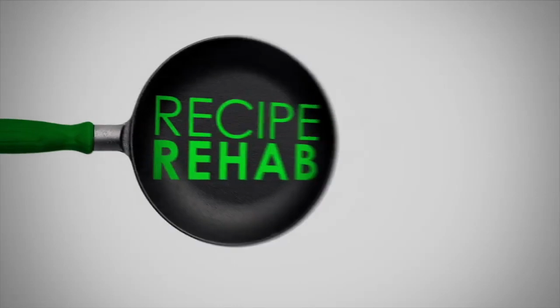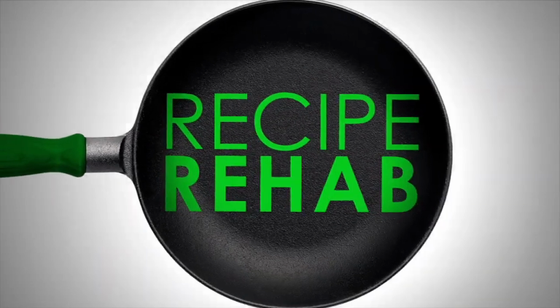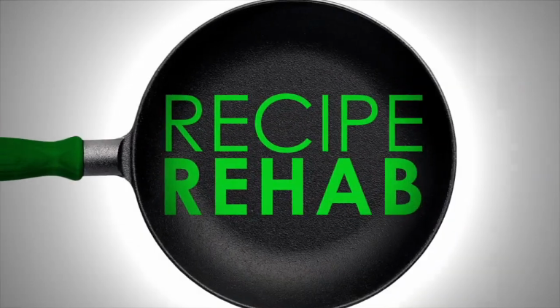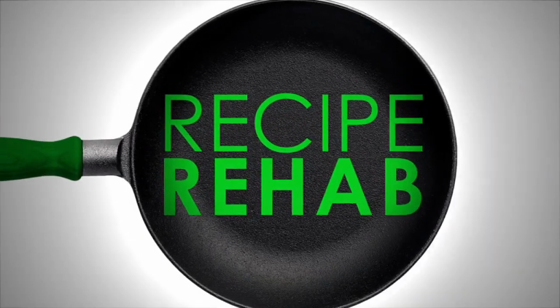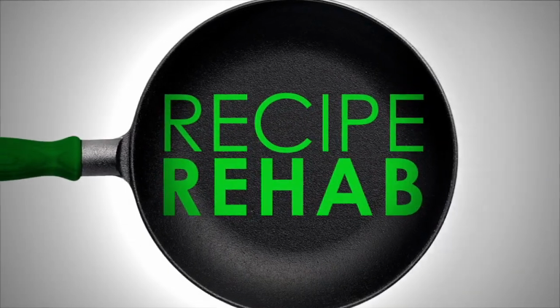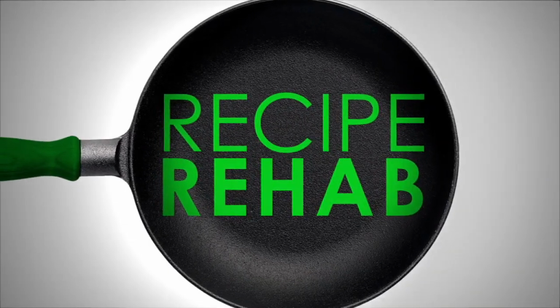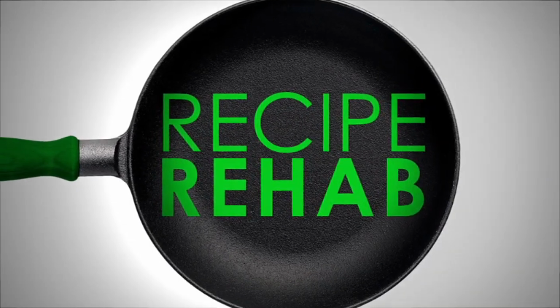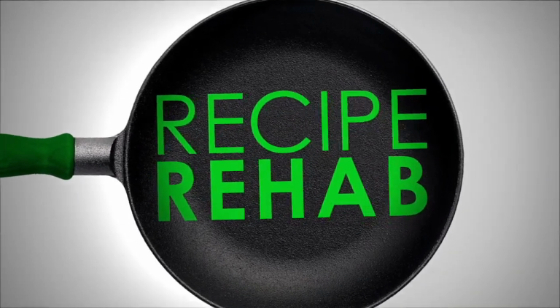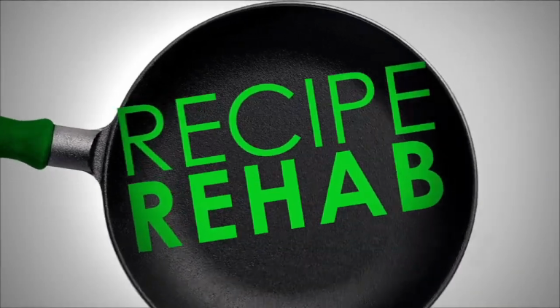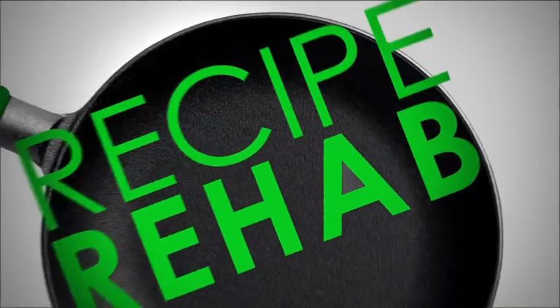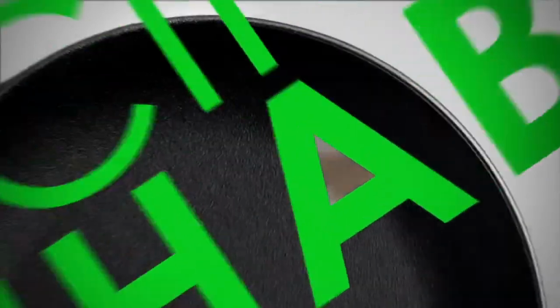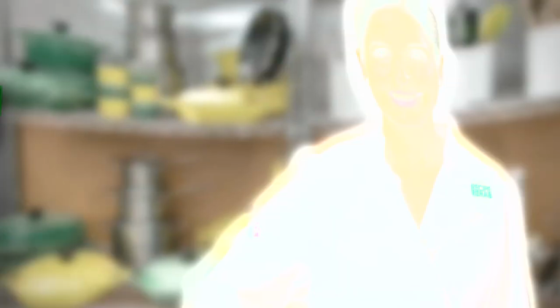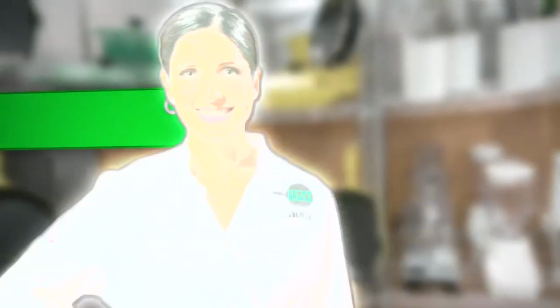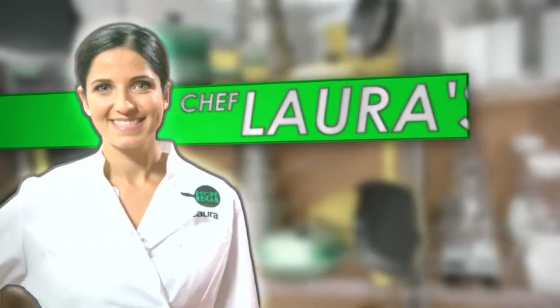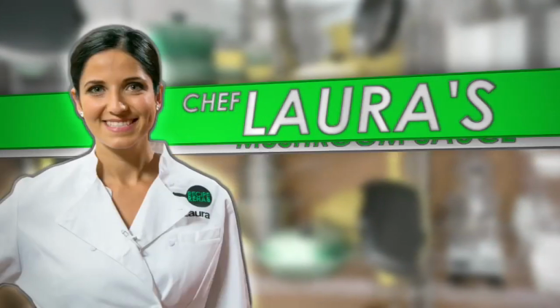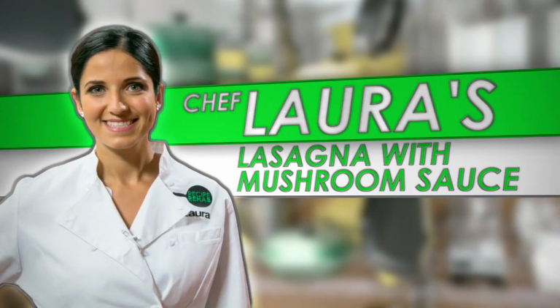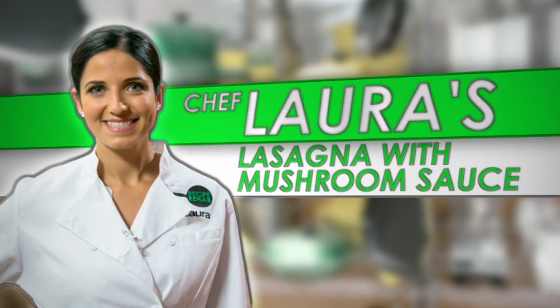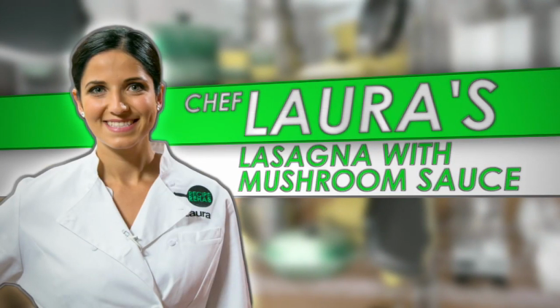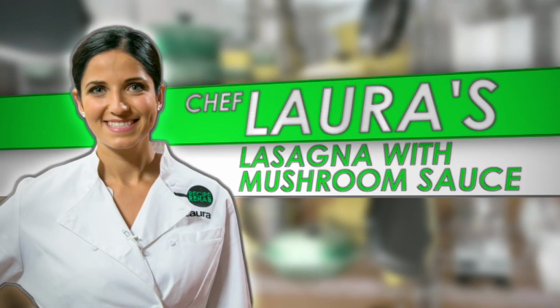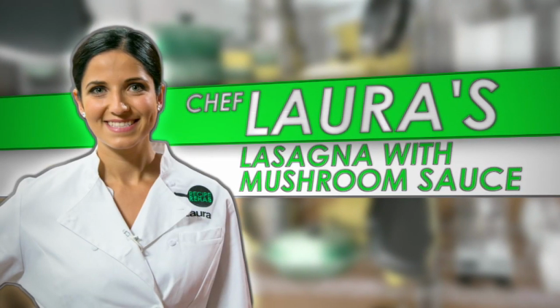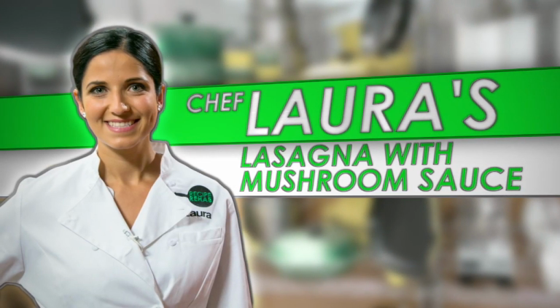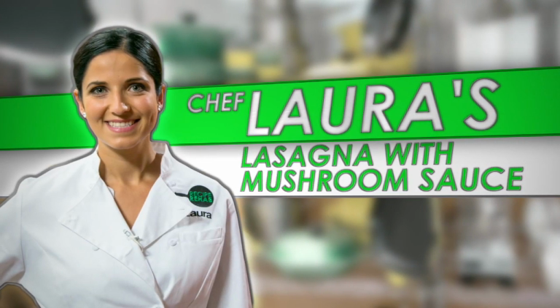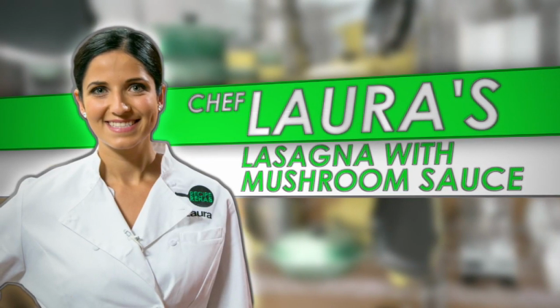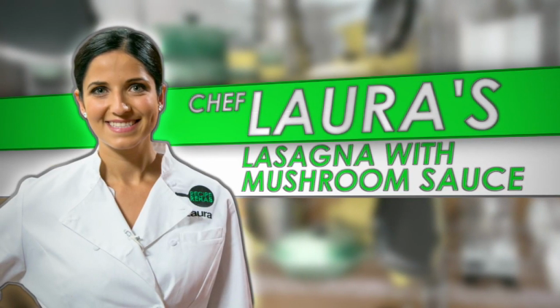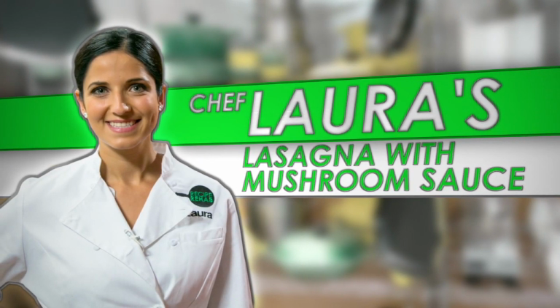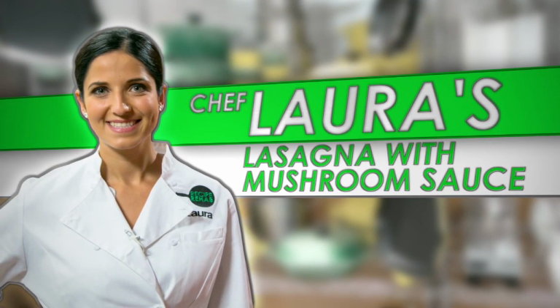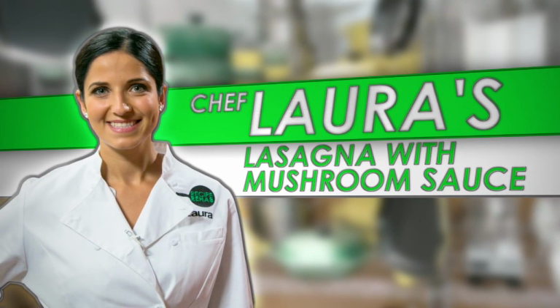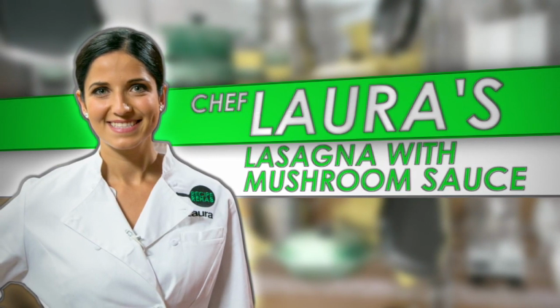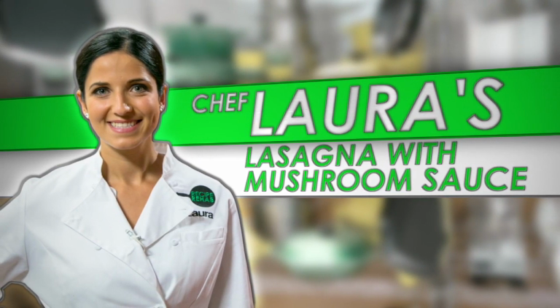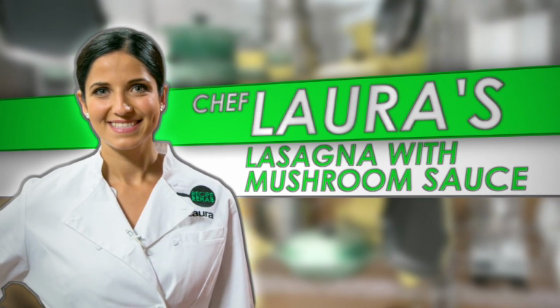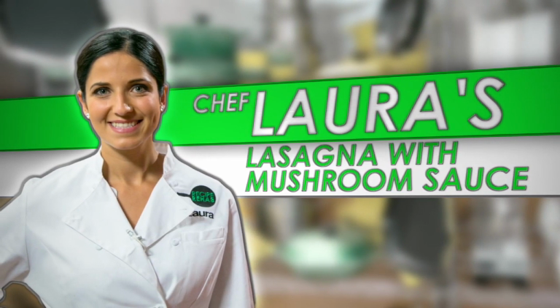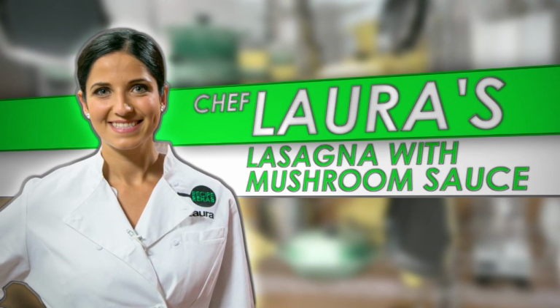Recipe Rehab. Chef Laura's grilled vegetable lasagna with mushroom sauce.